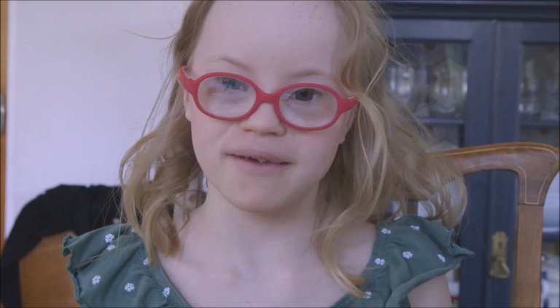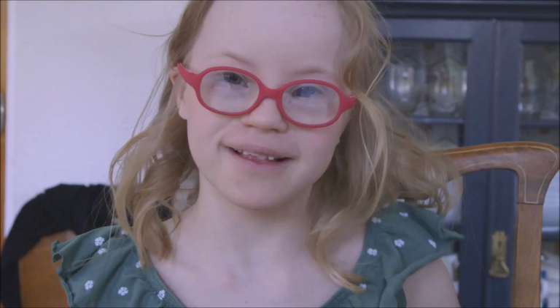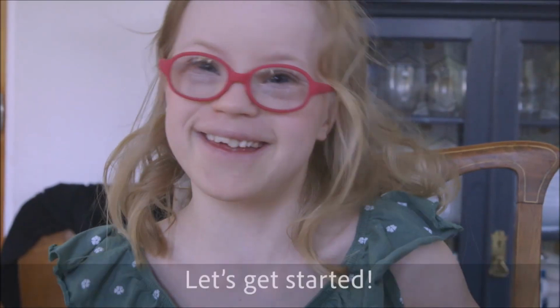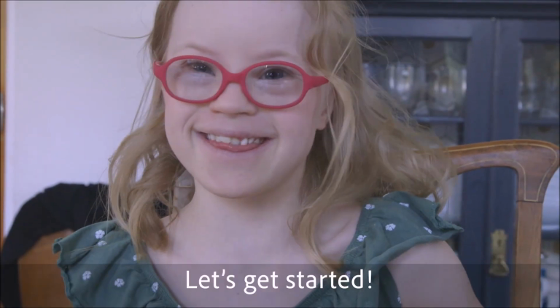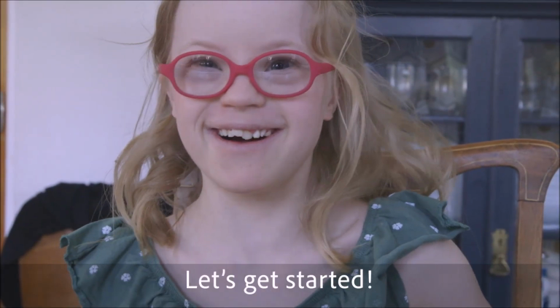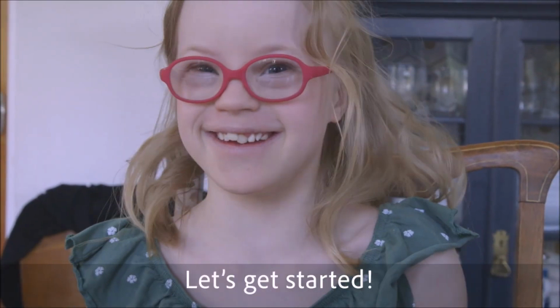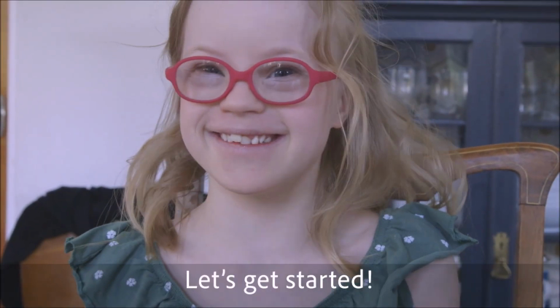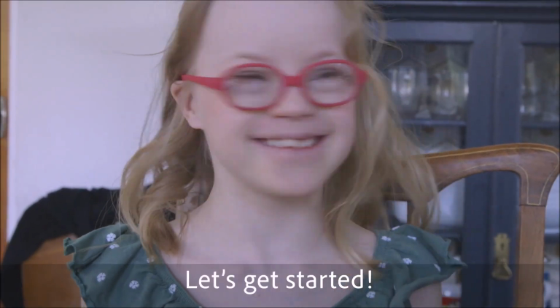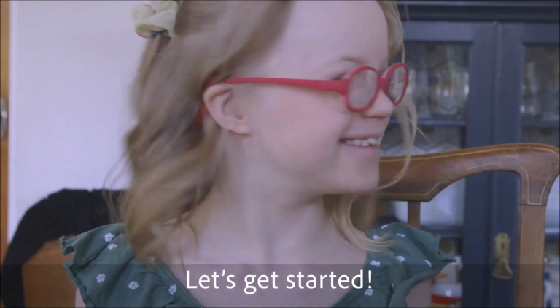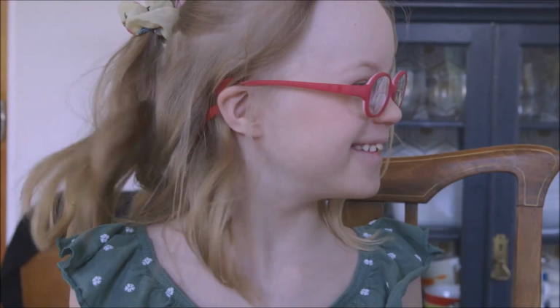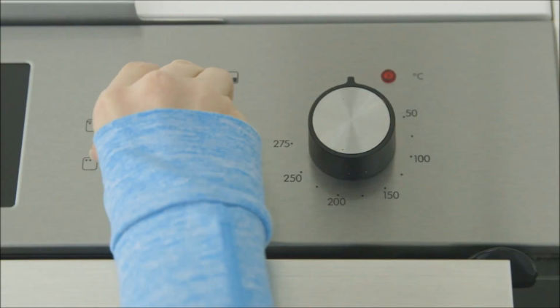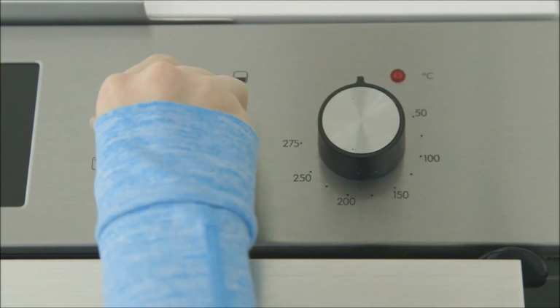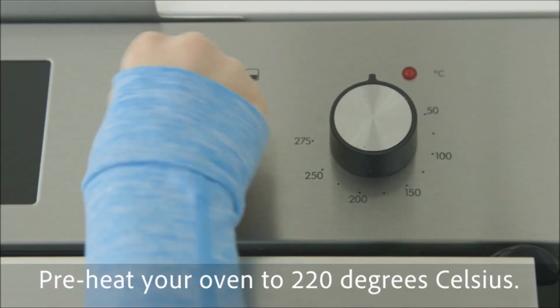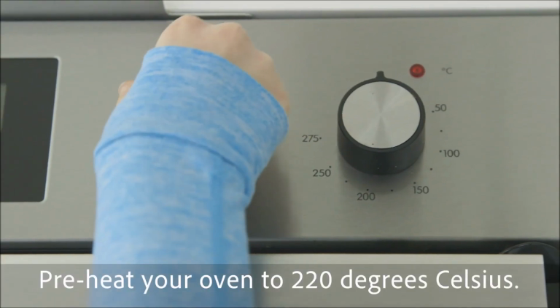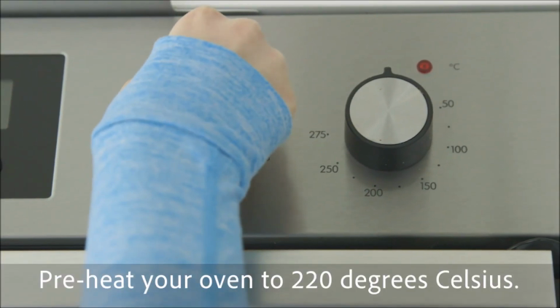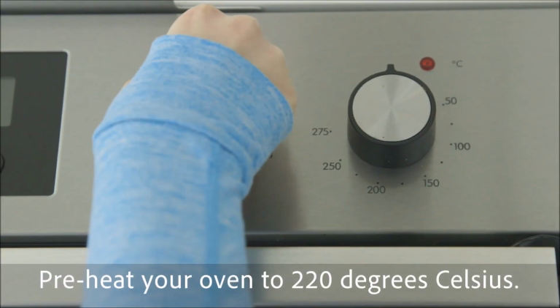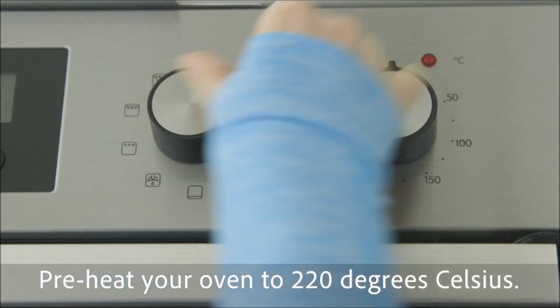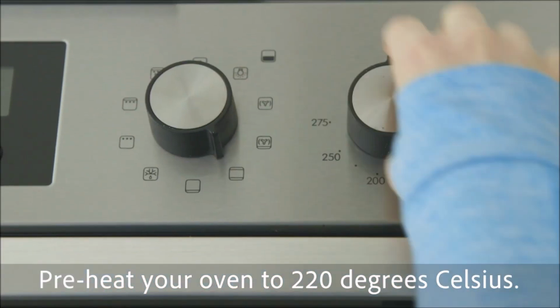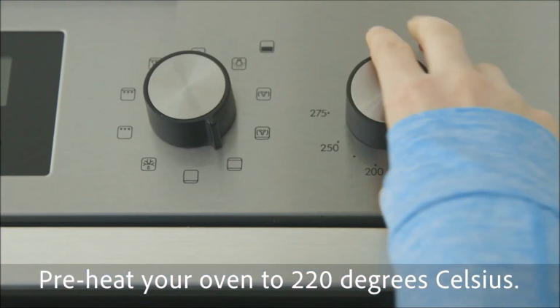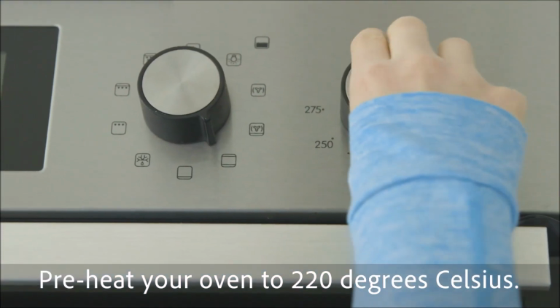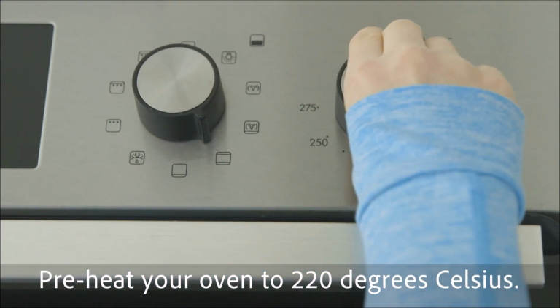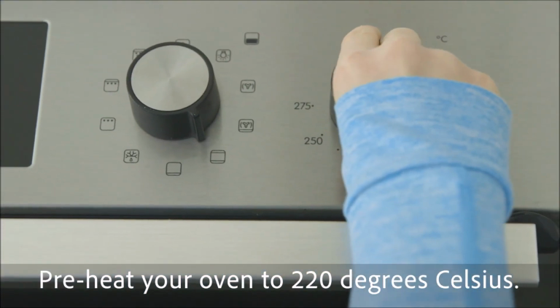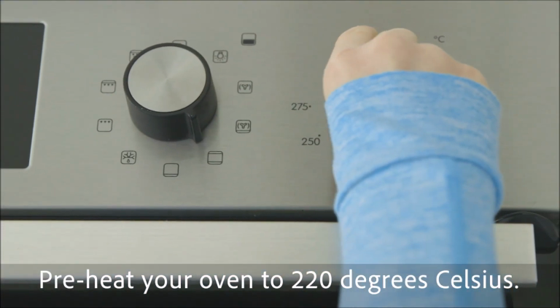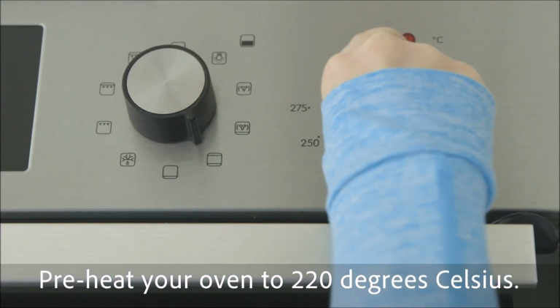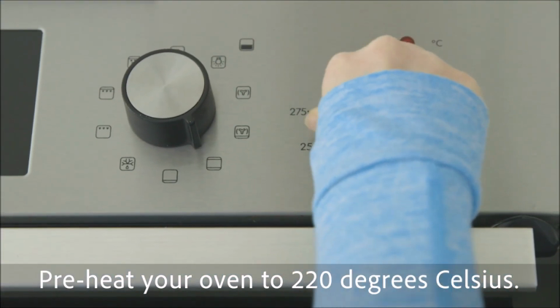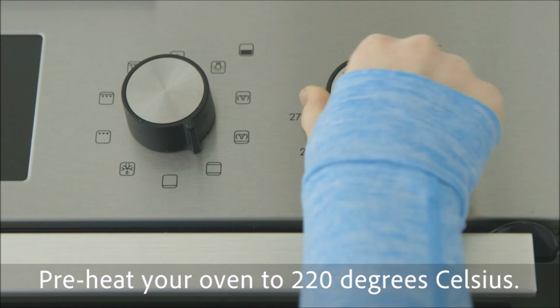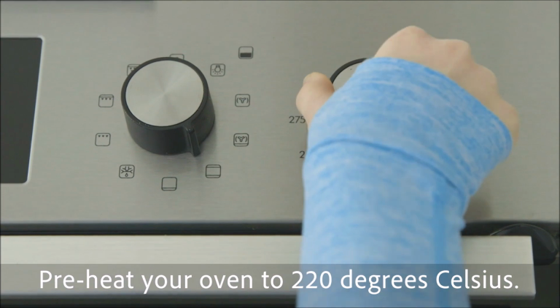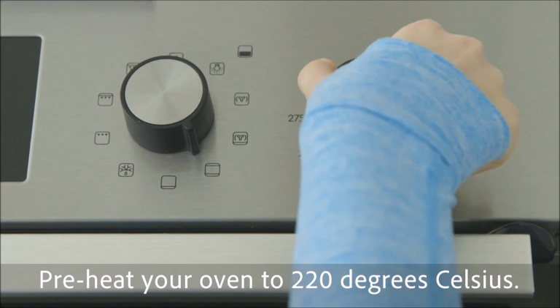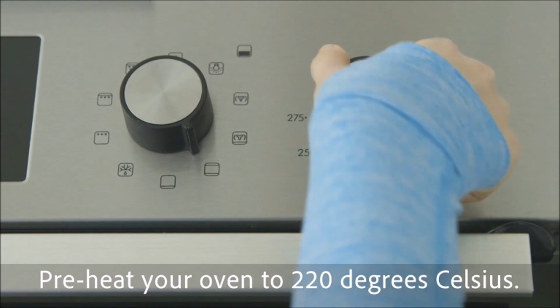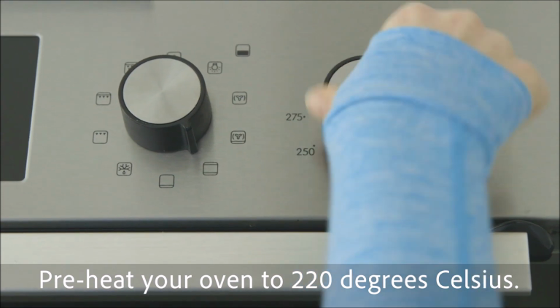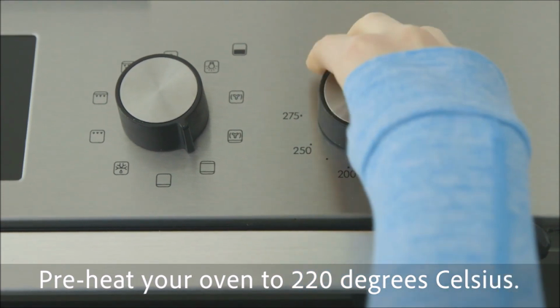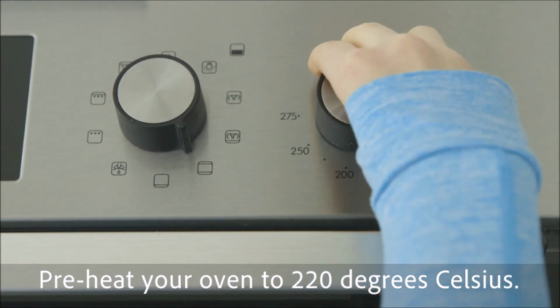Let's get started. Preheat your oven to 220 degrees Celsius.